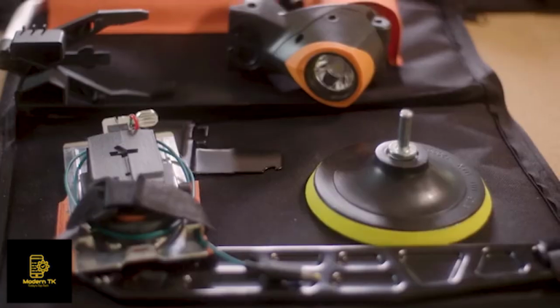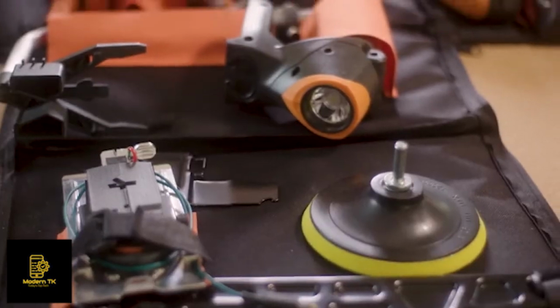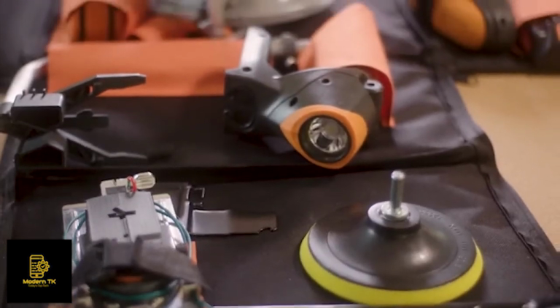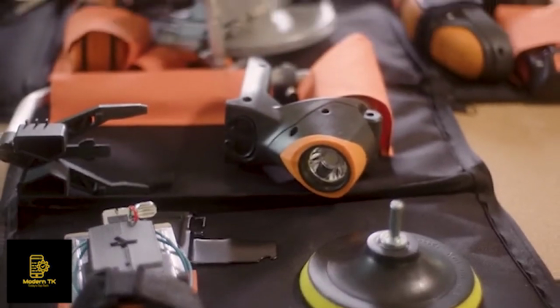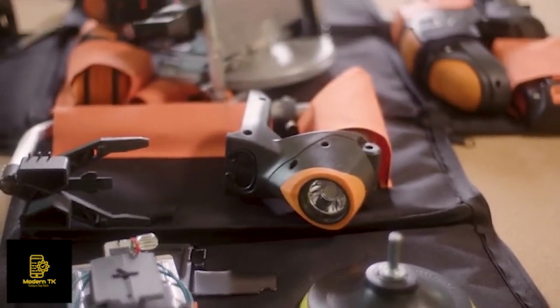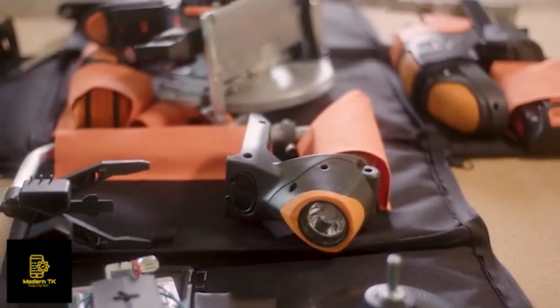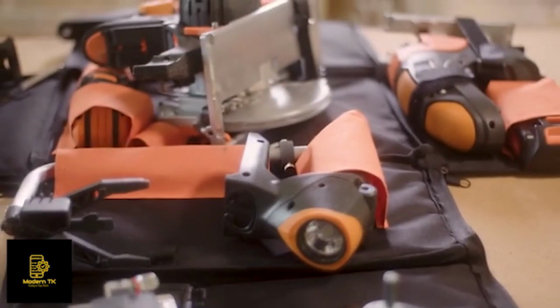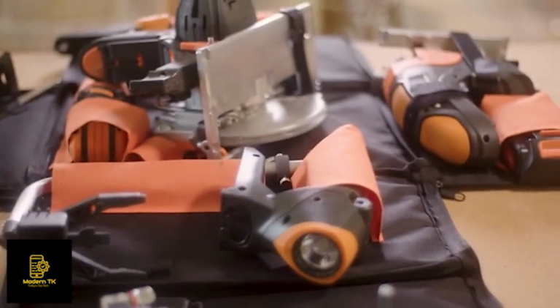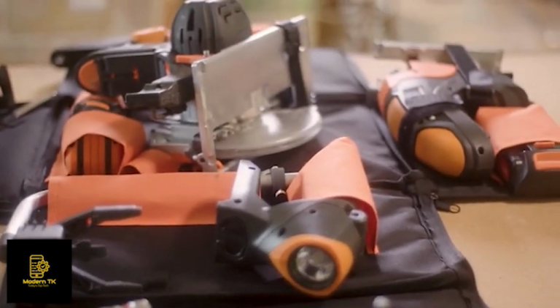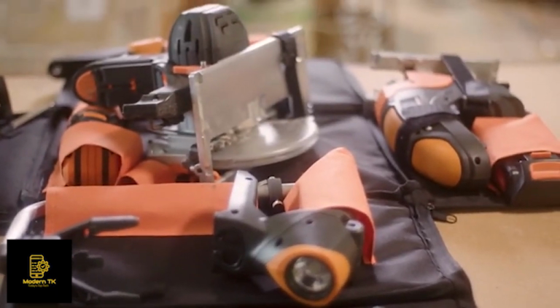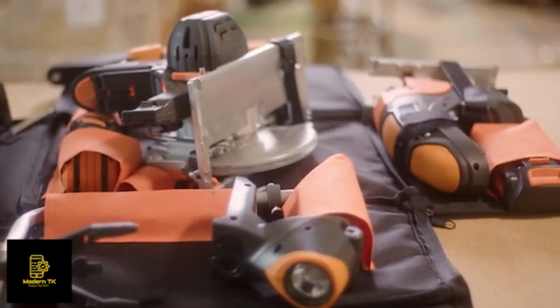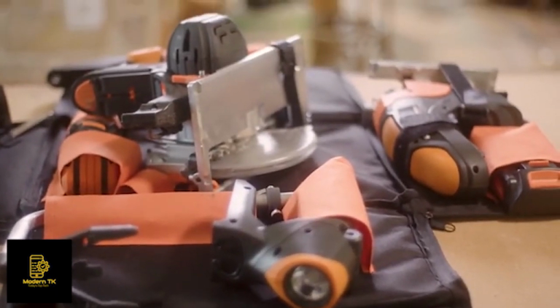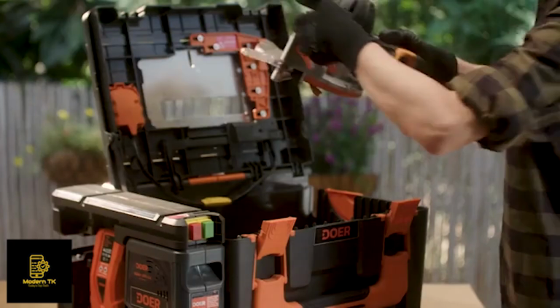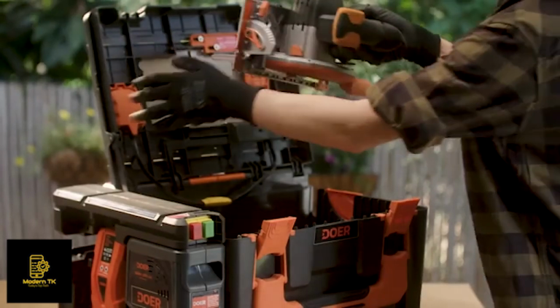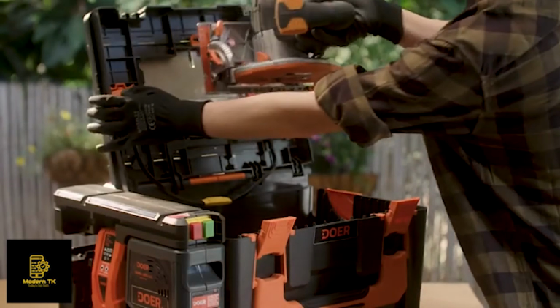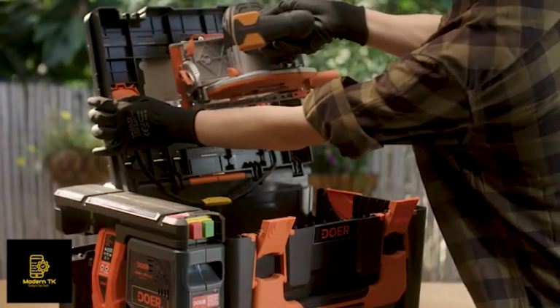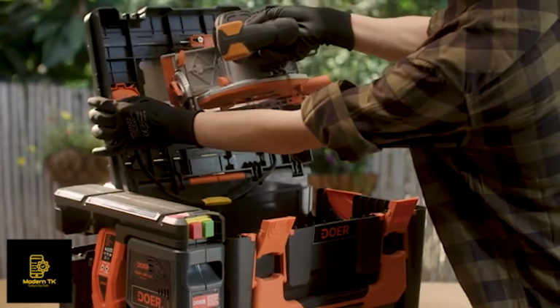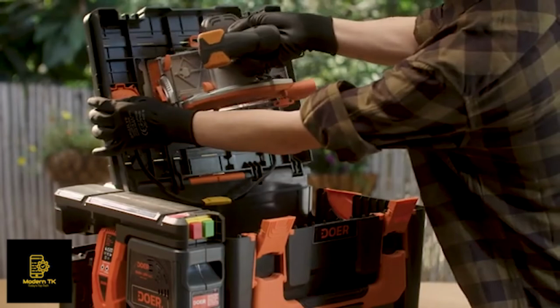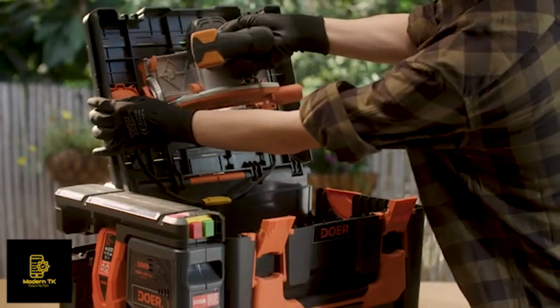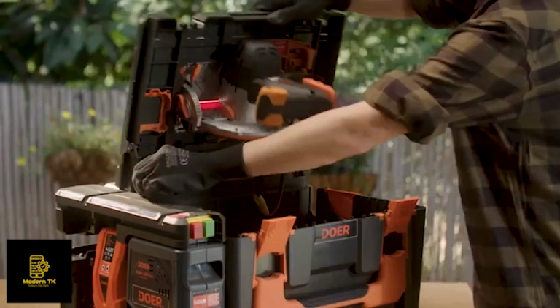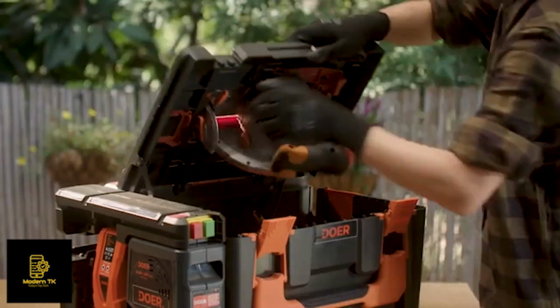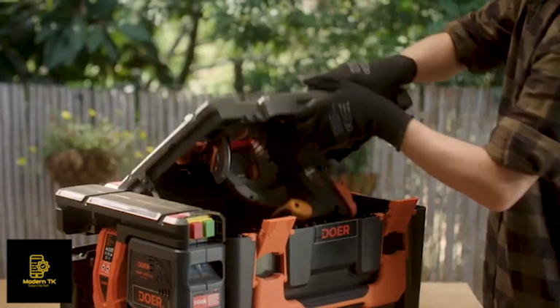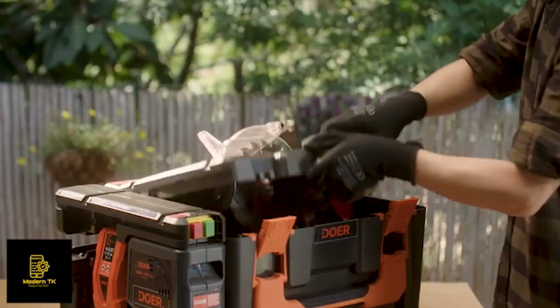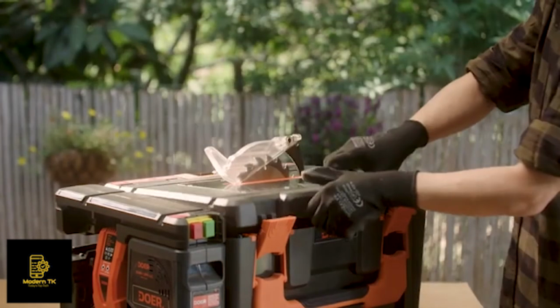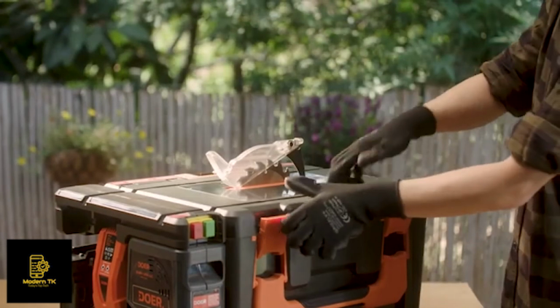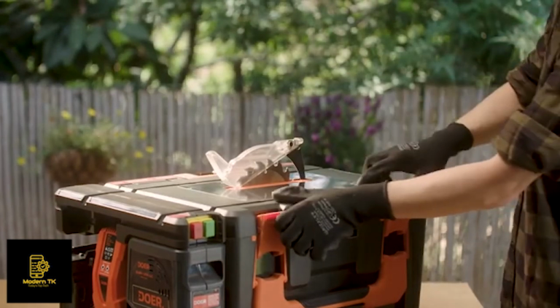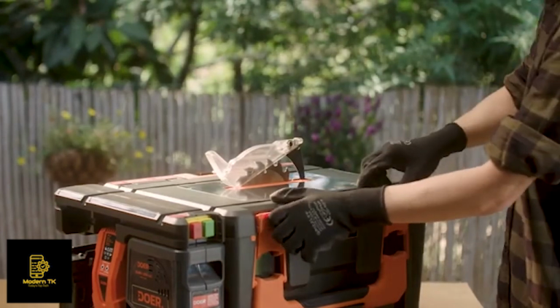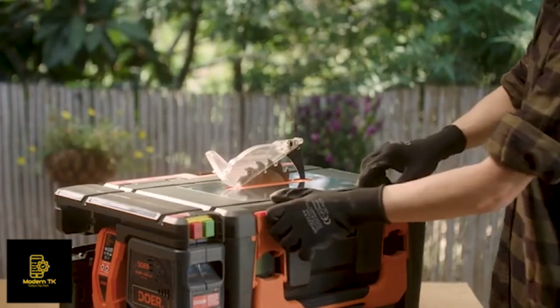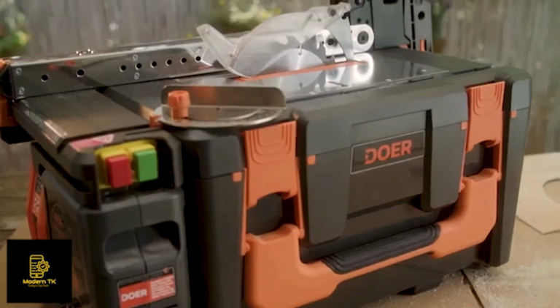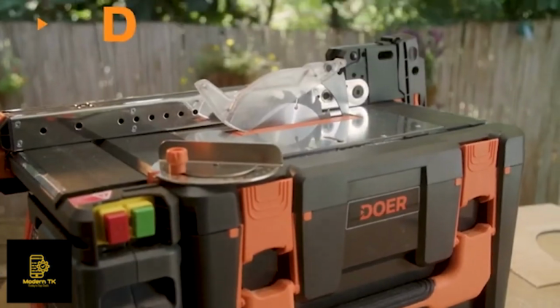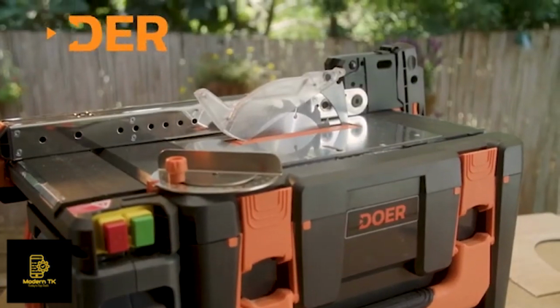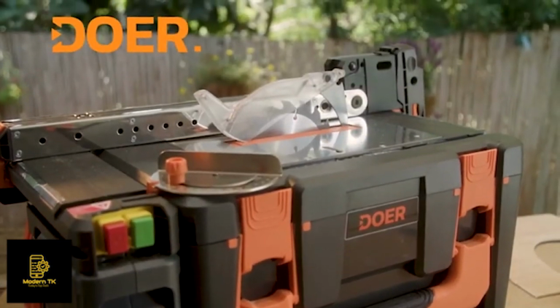So if you want a set of quality tools that's basically a whole tool shed in a small portable box, get Dewar.